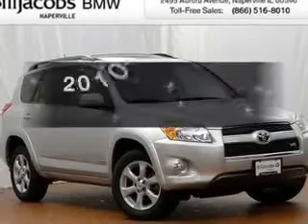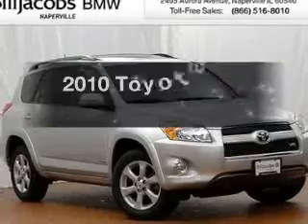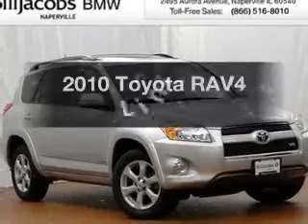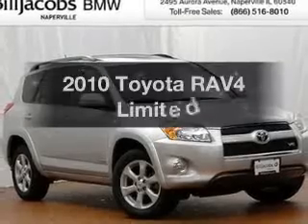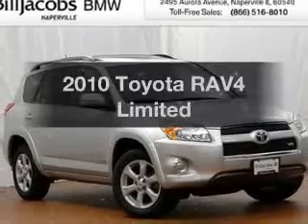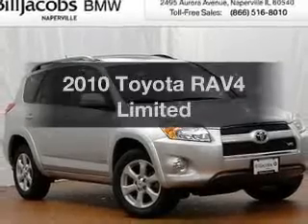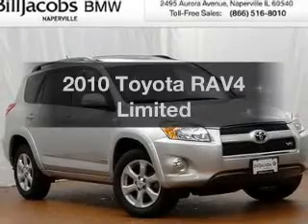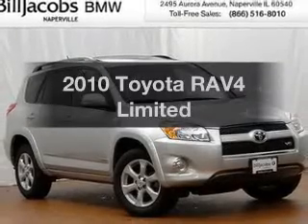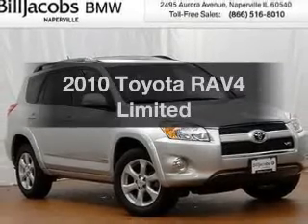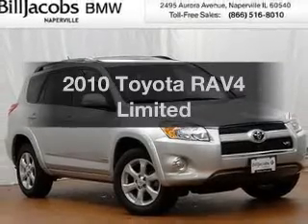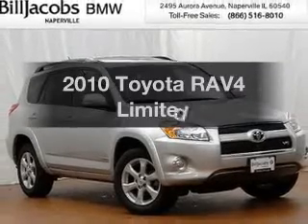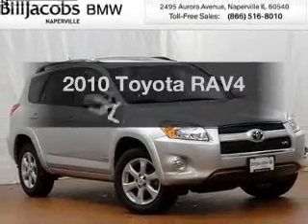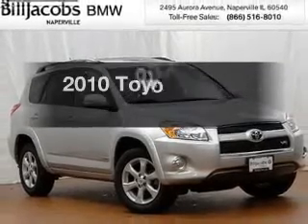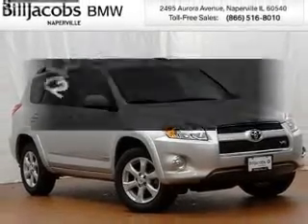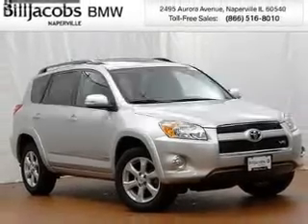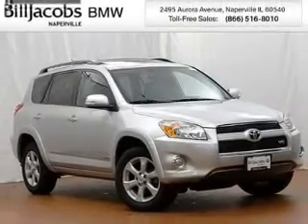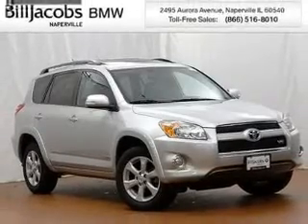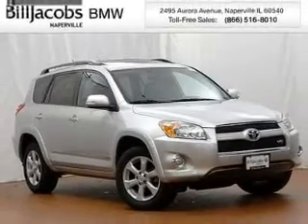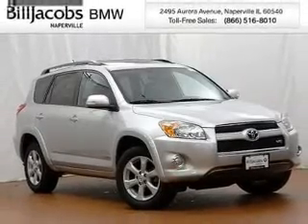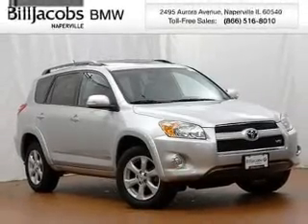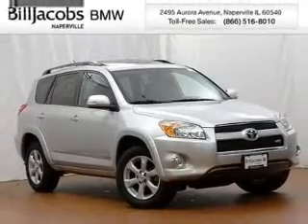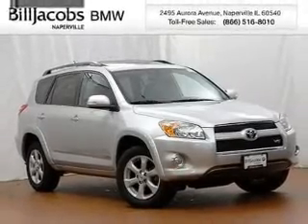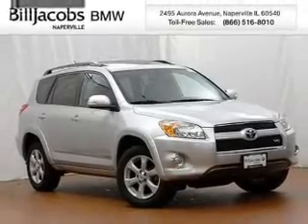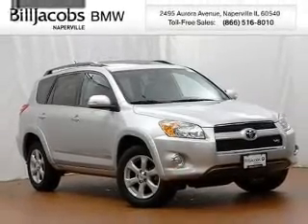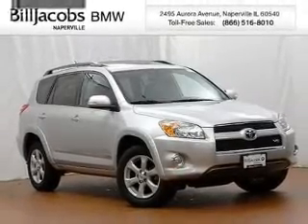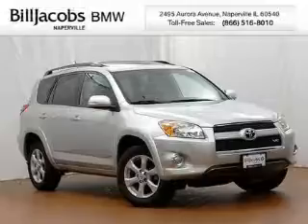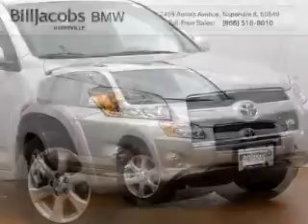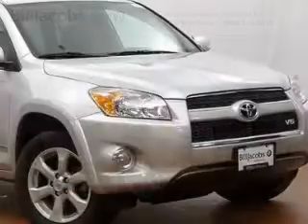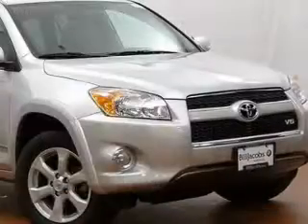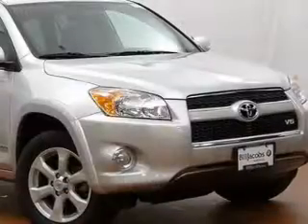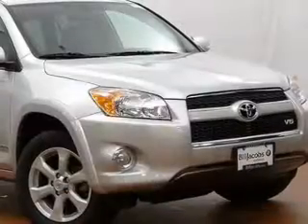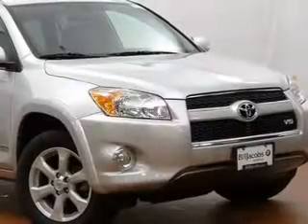Introducing the 2010 Toyota RAV4. Travel the roads in style and comfort in this great vehicle.